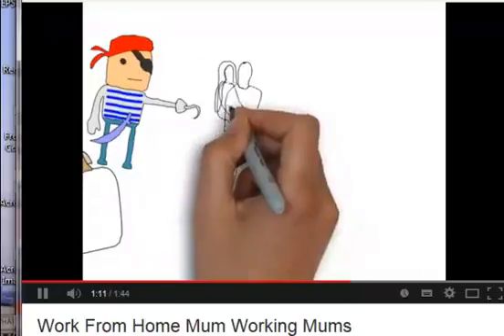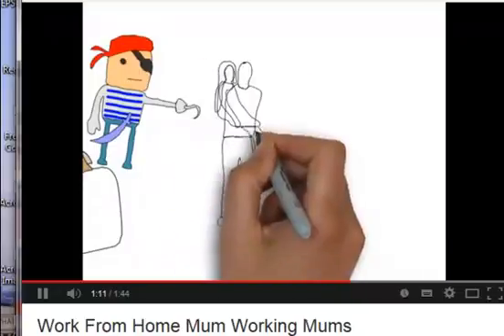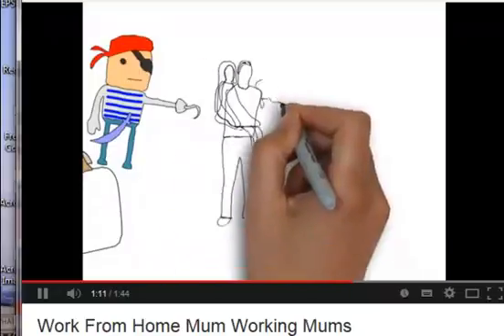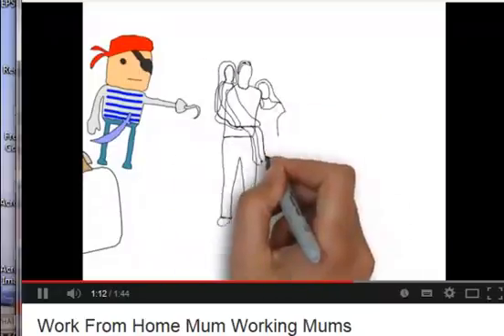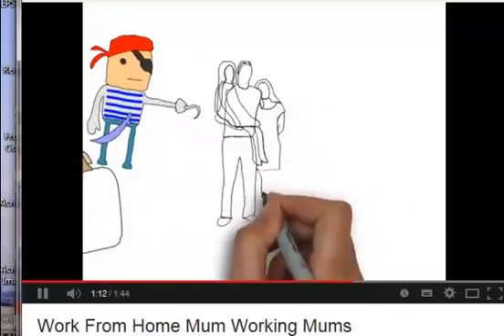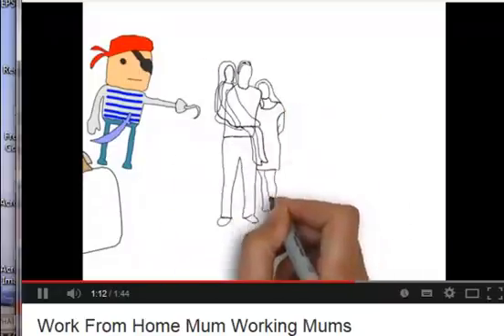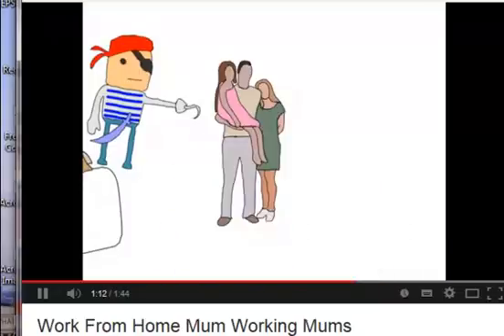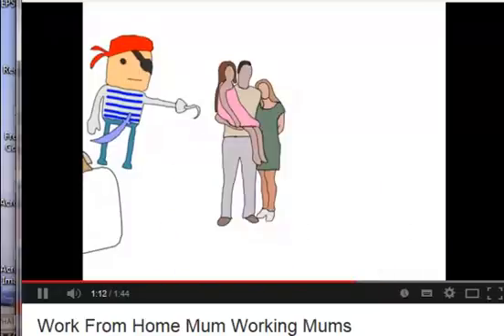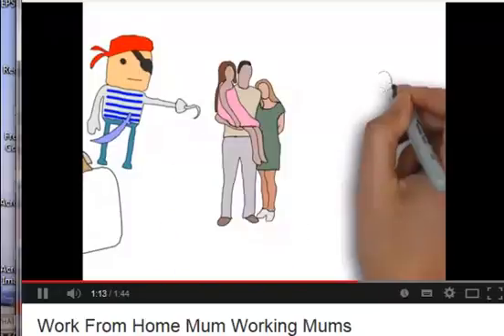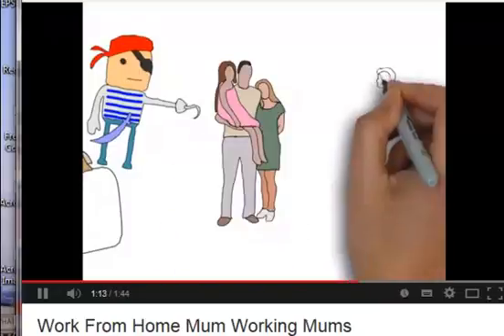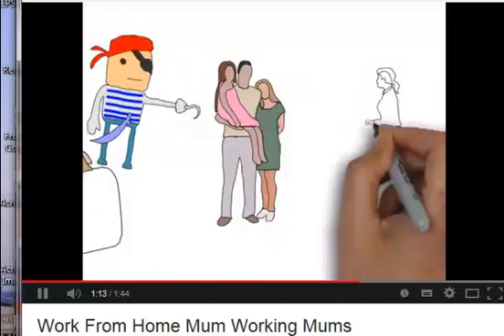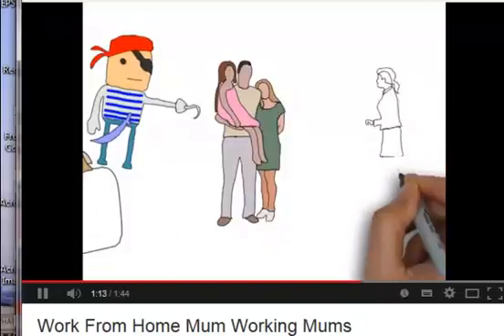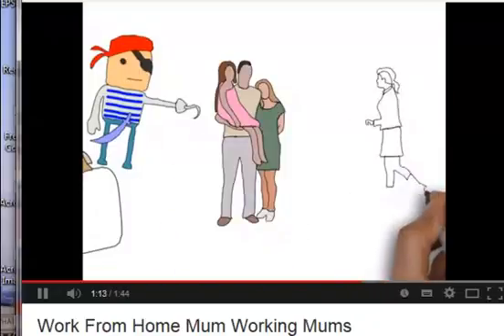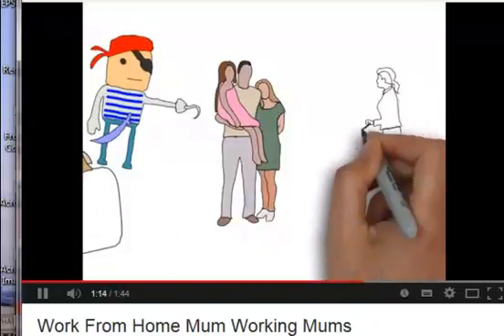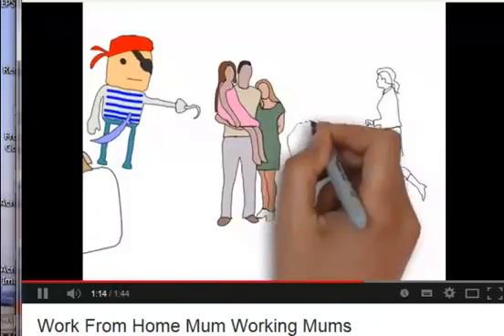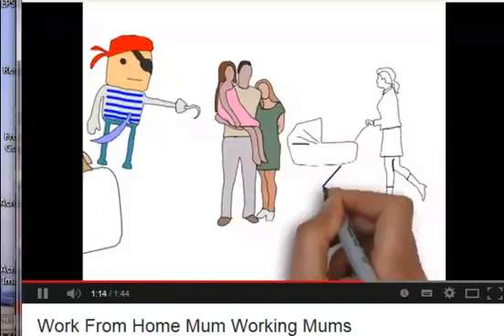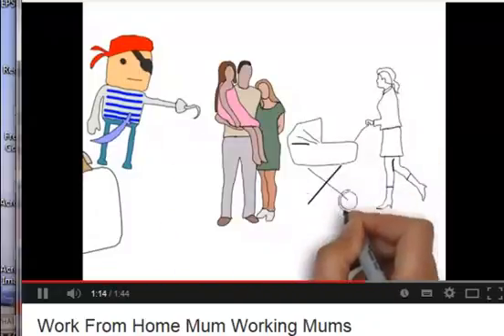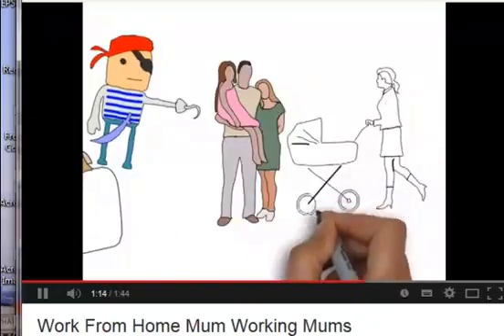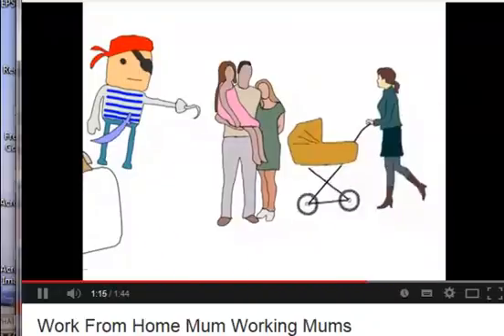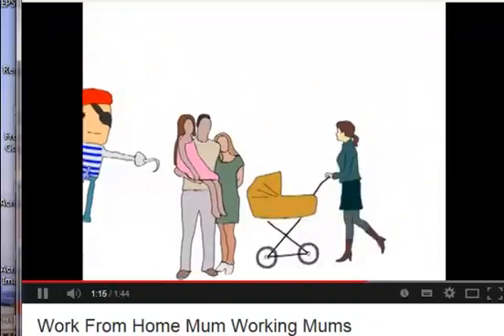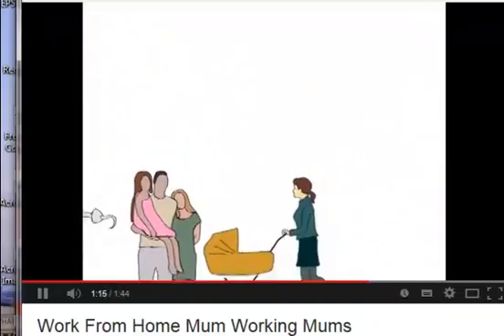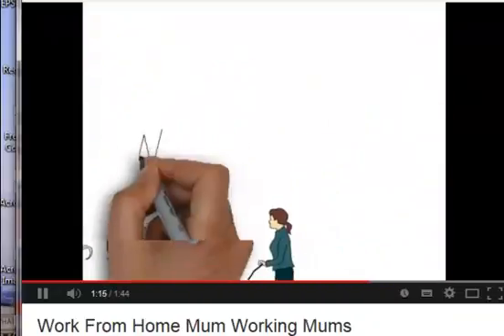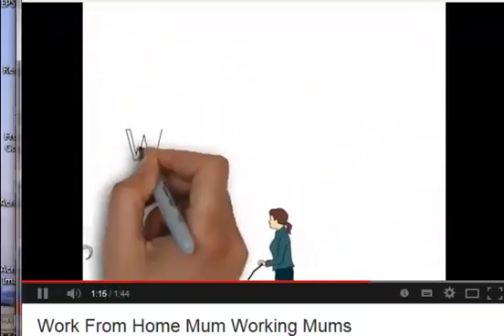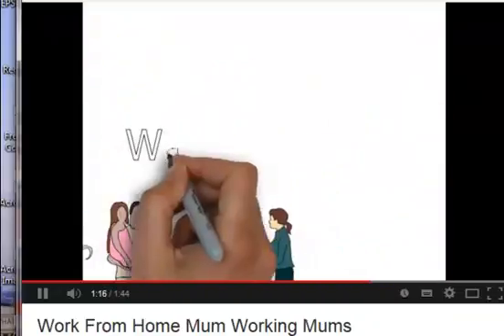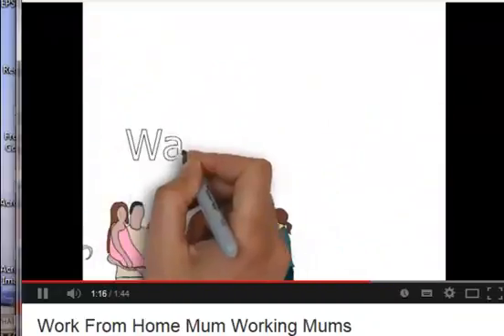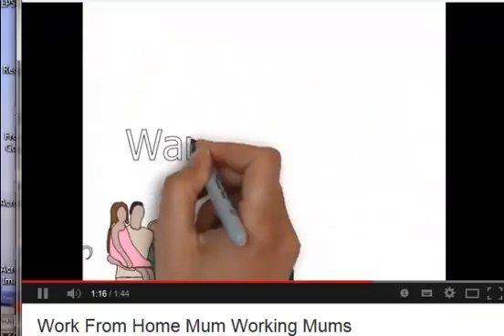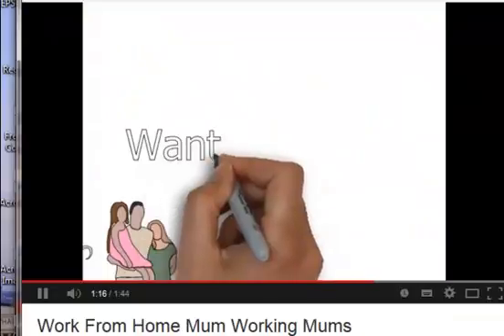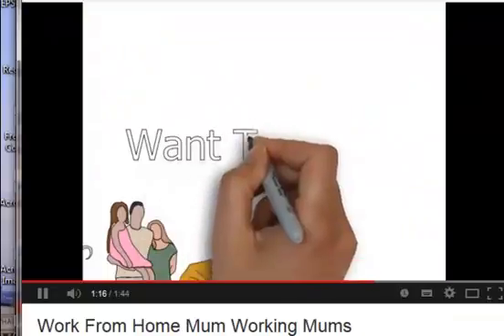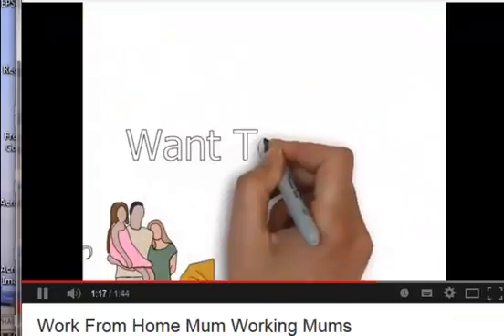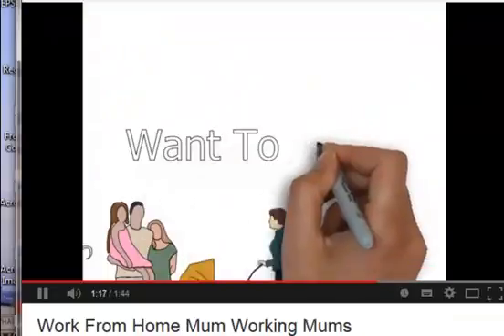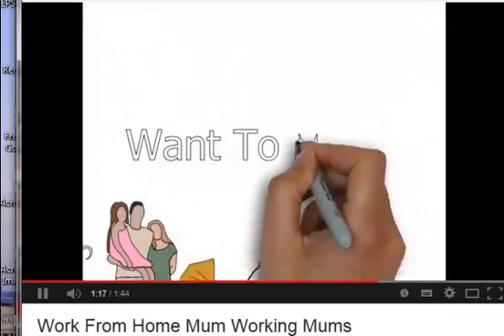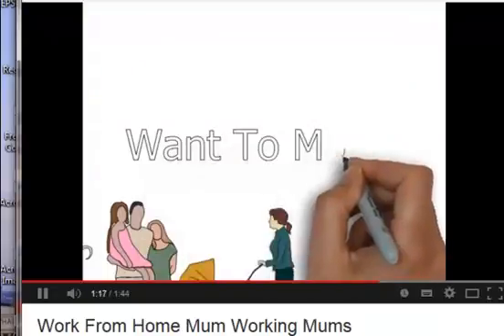Well done Paul. Great price. Great product. And I'll certainly be making lots more videos like this.